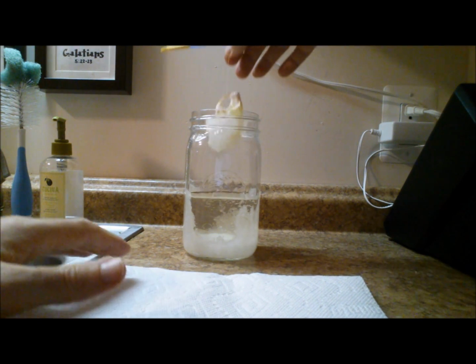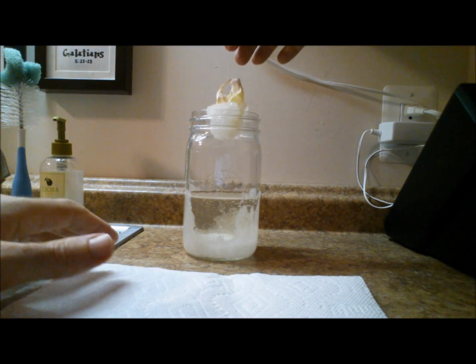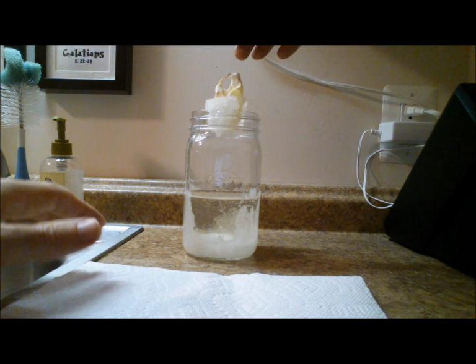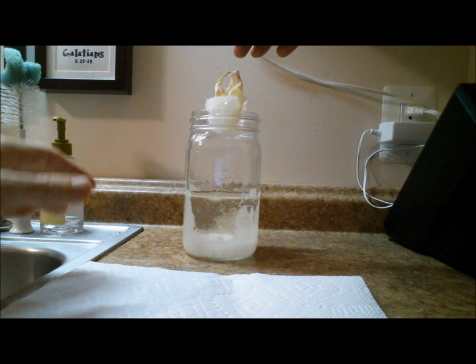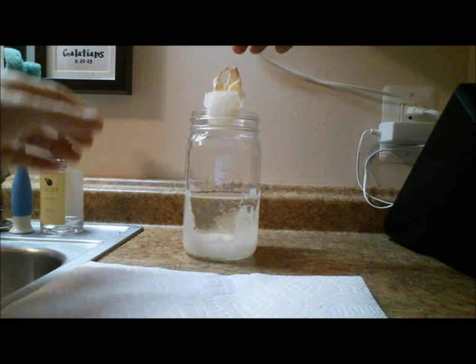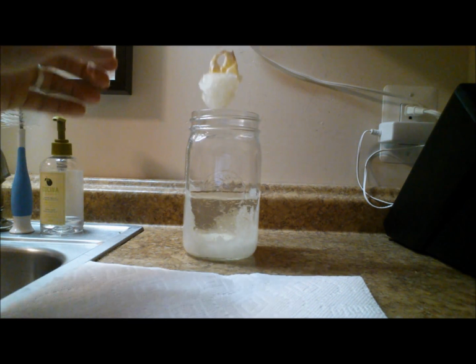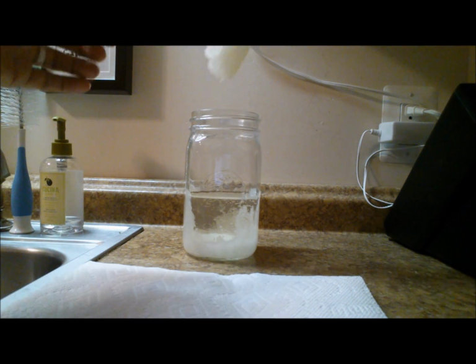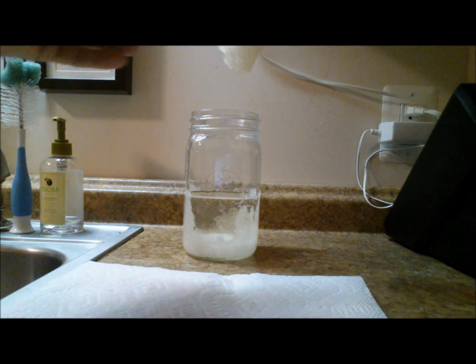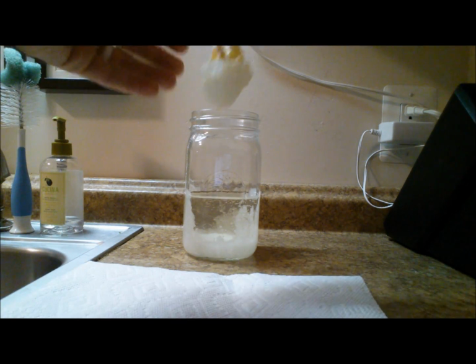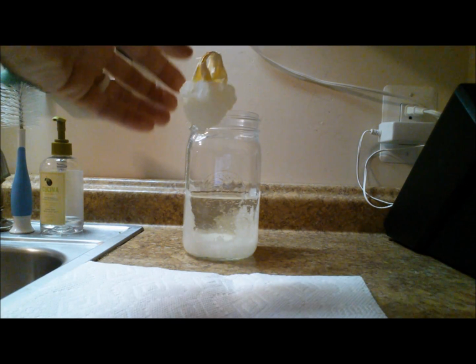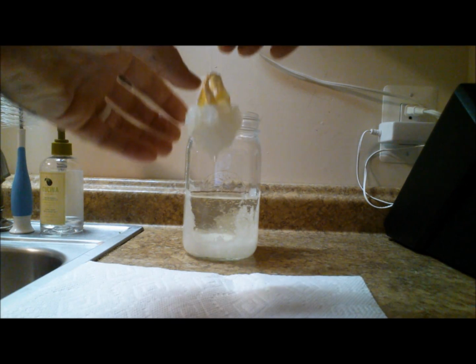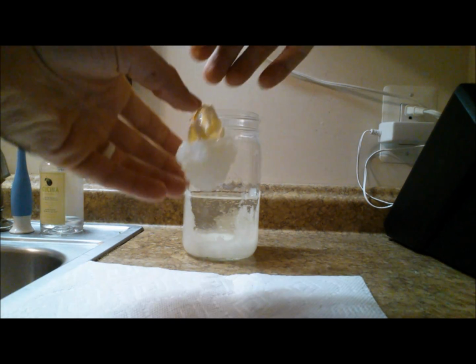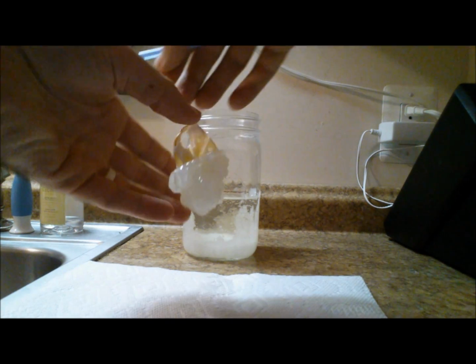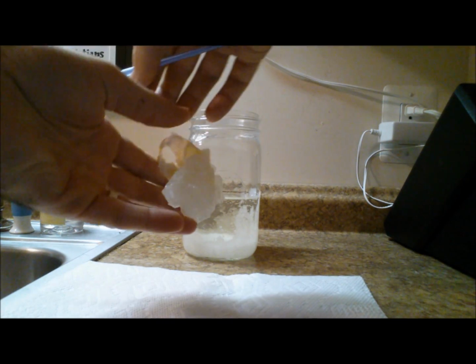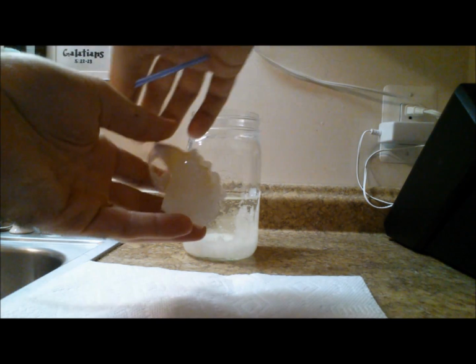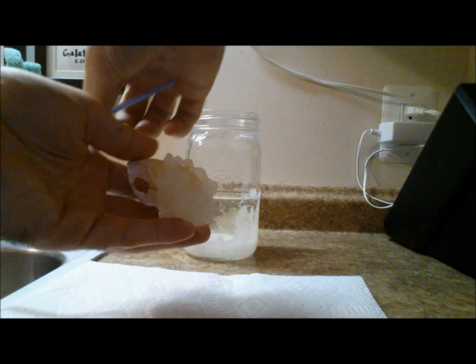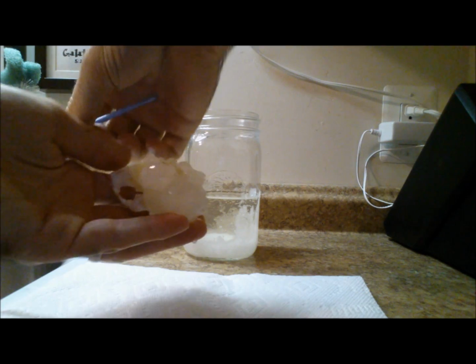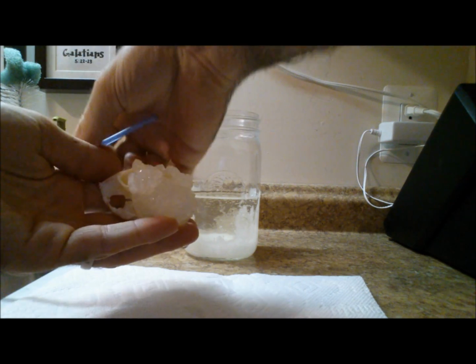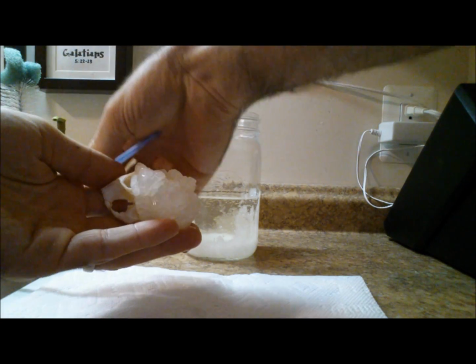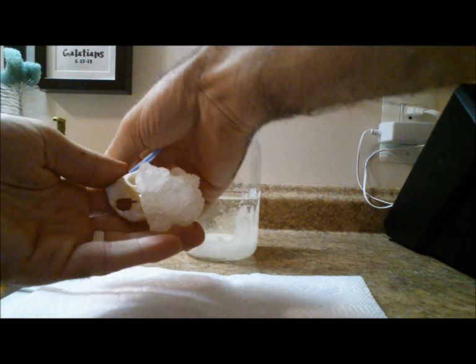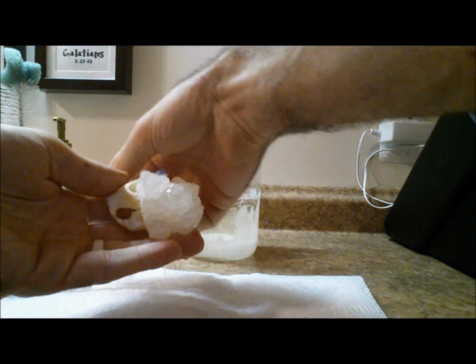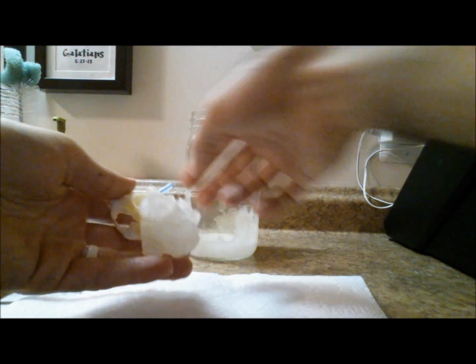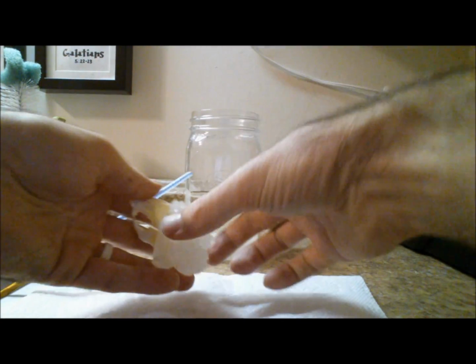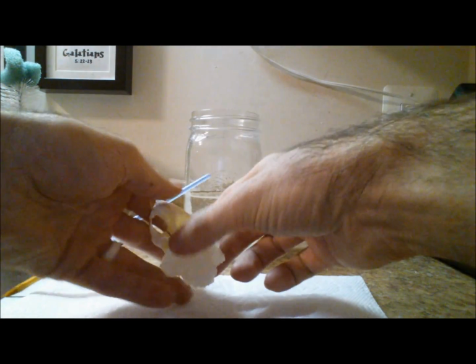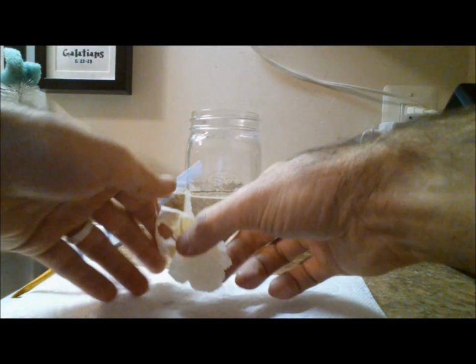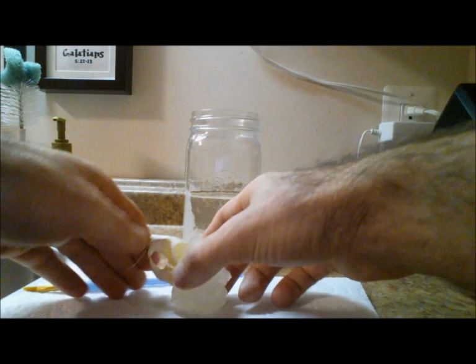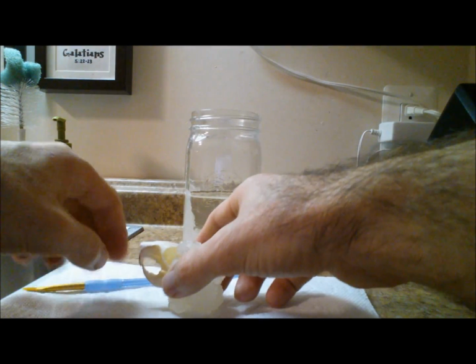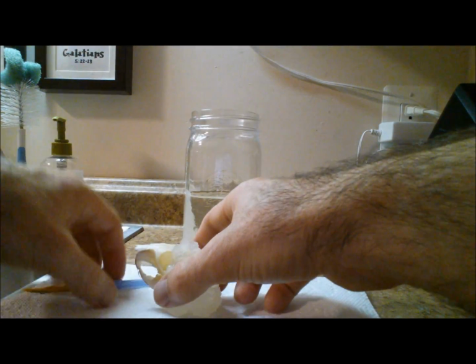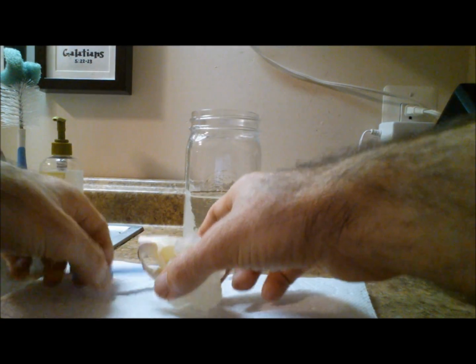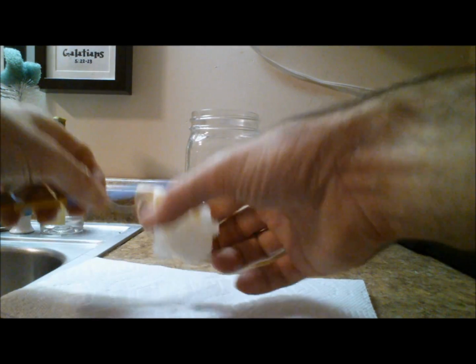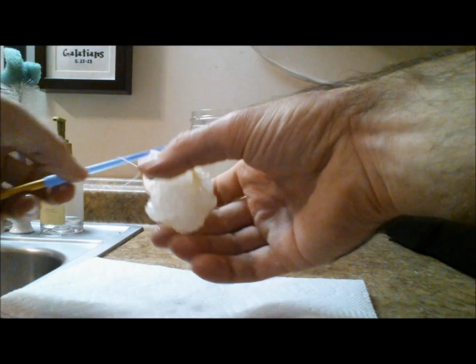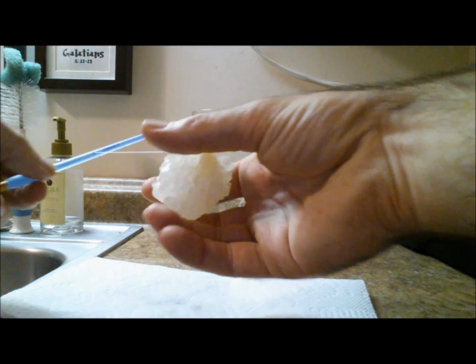And that, my friends, is how you grow borax crystals on a skull.